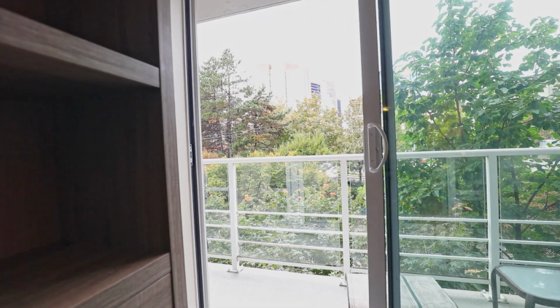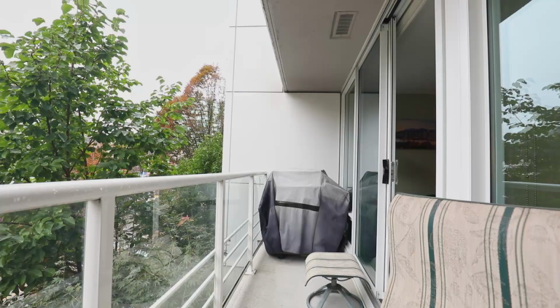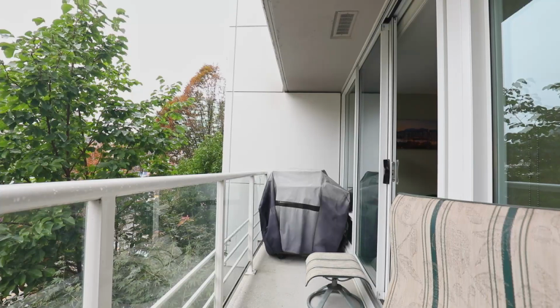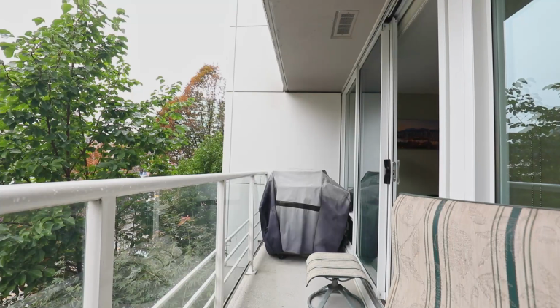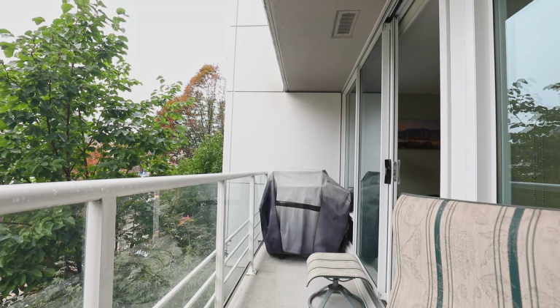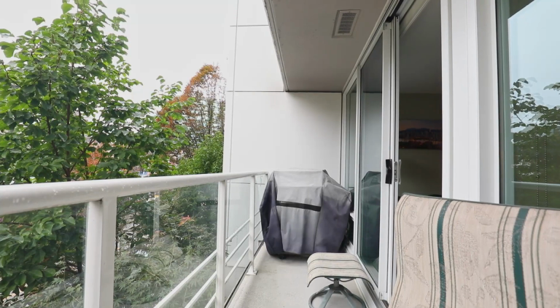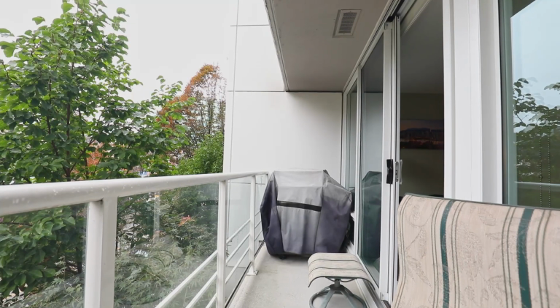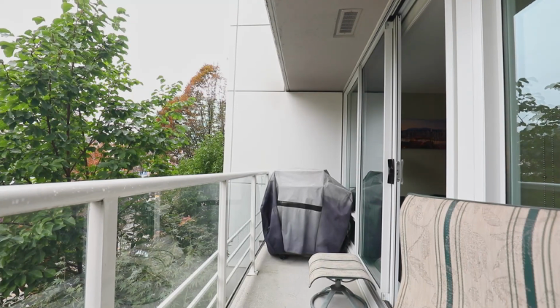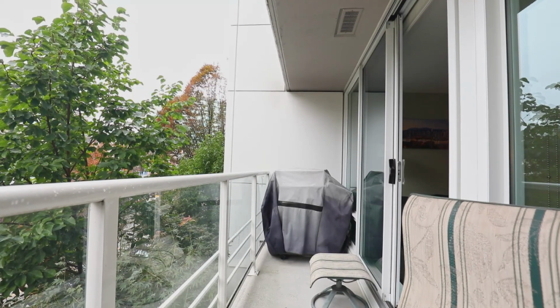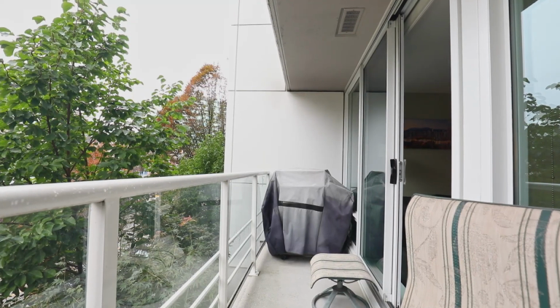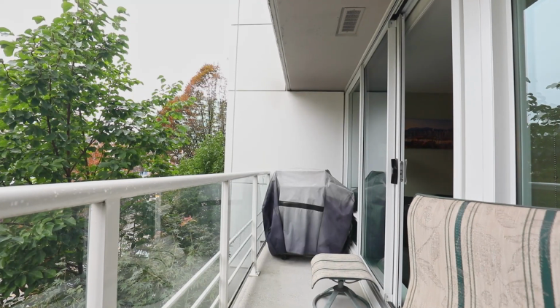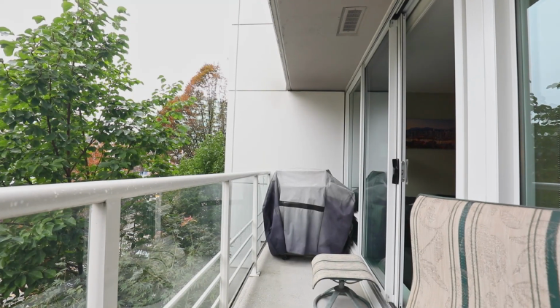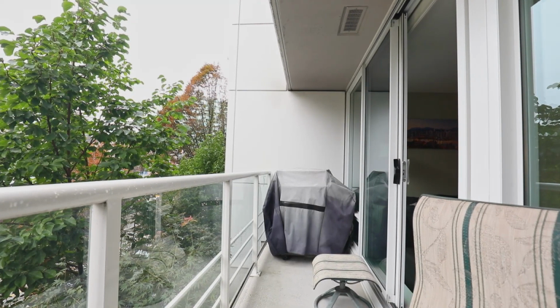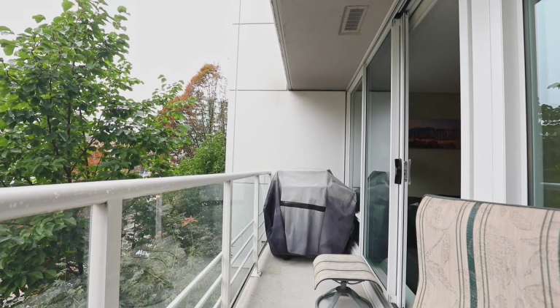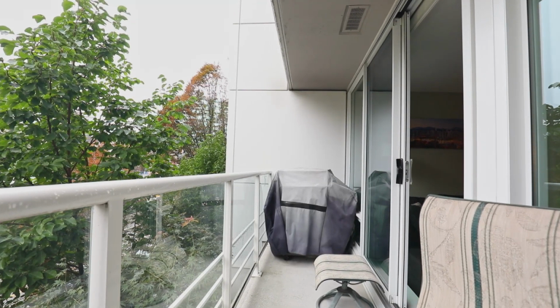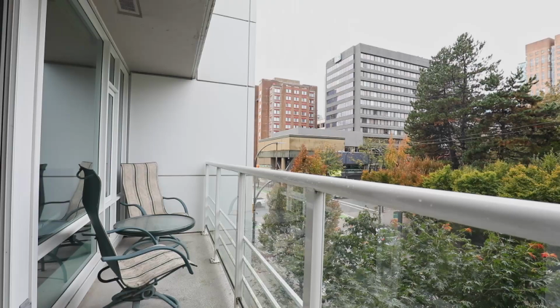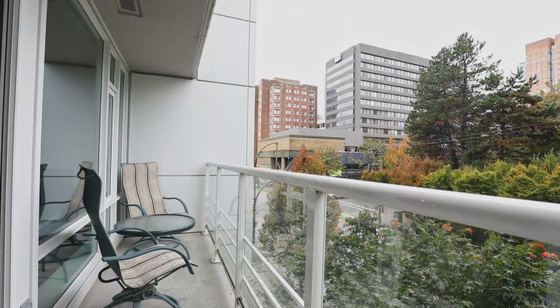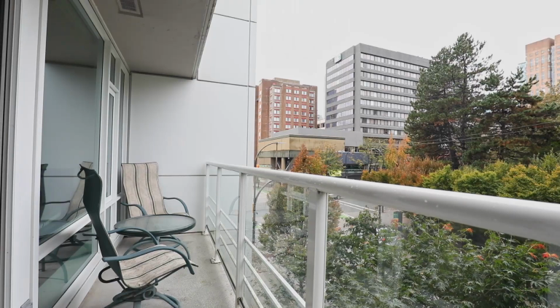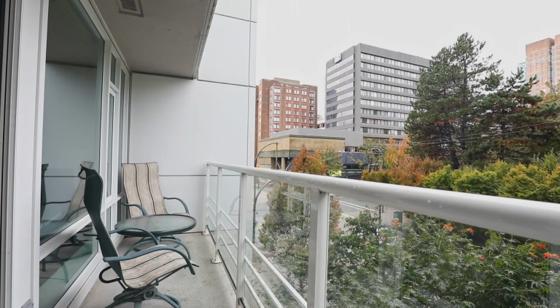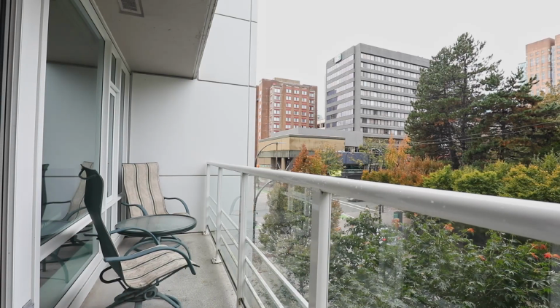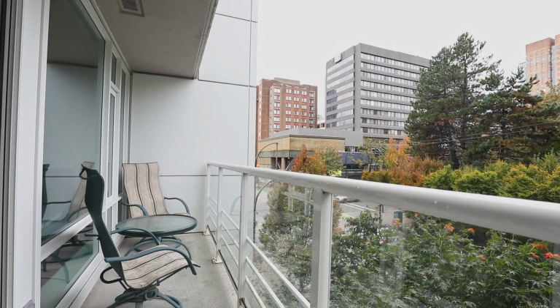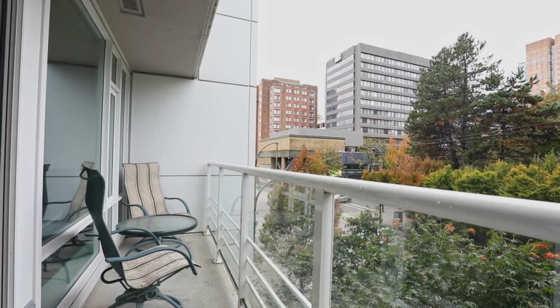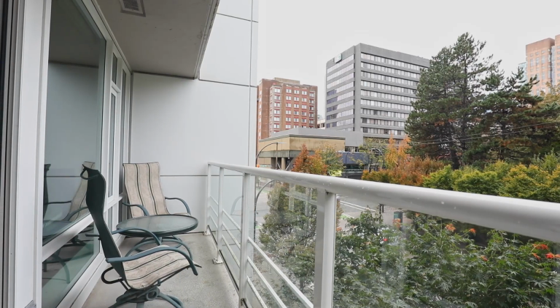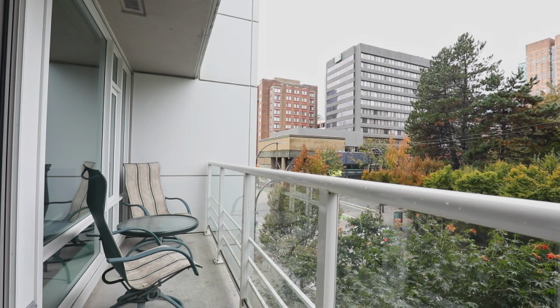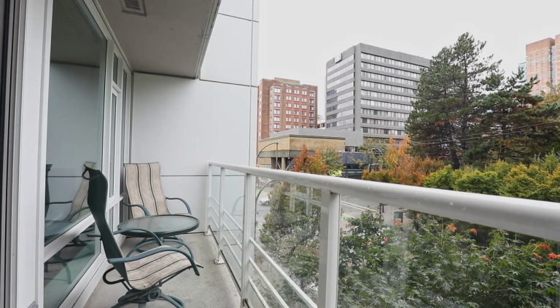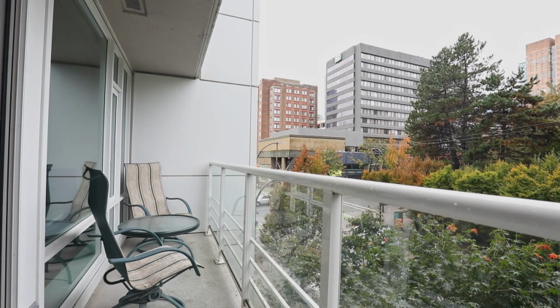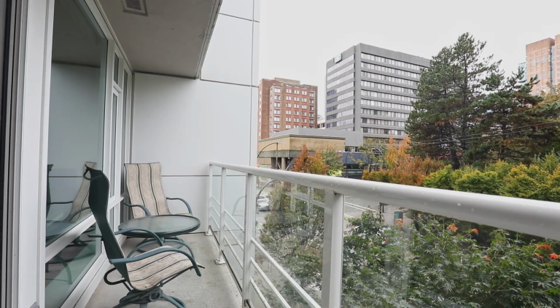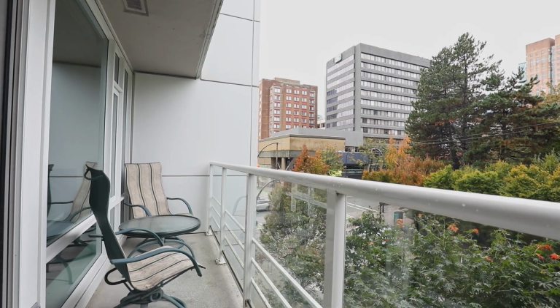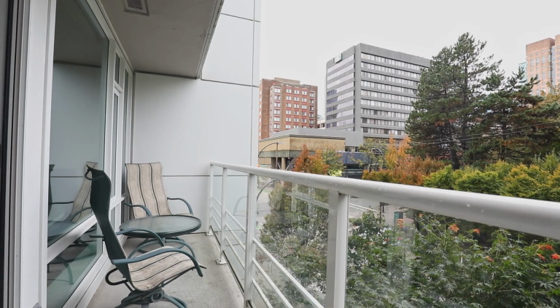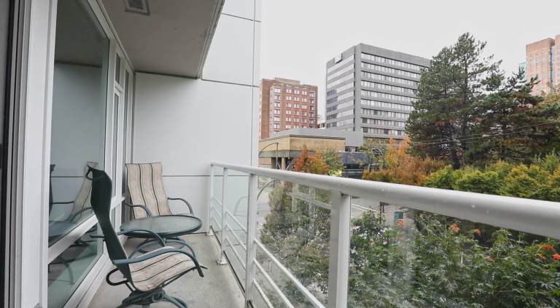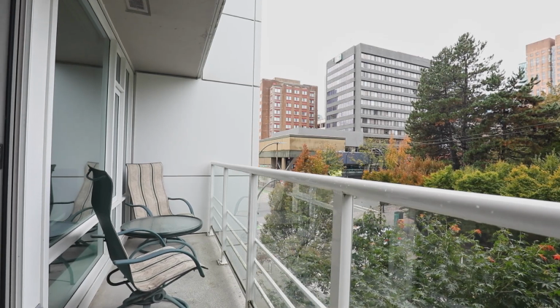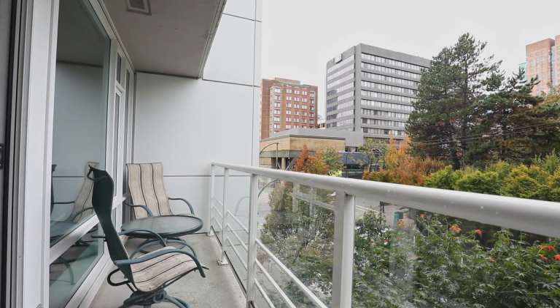When the weather is nice you can enjoy a barbecue on your balcony and sit back with a glass of wine or cup of tea.